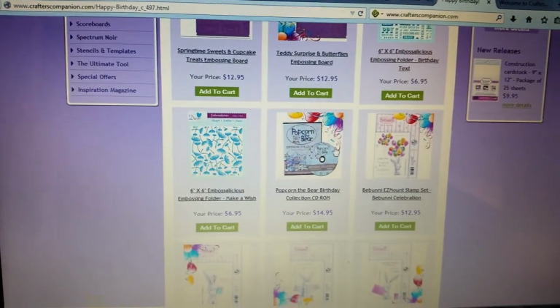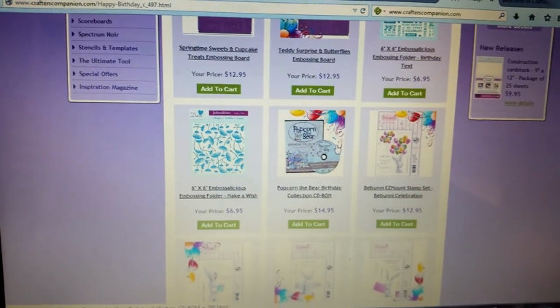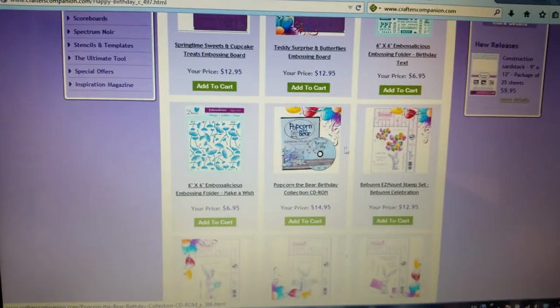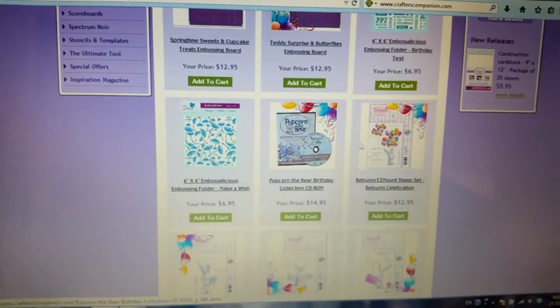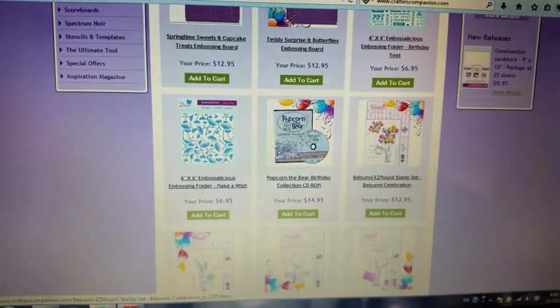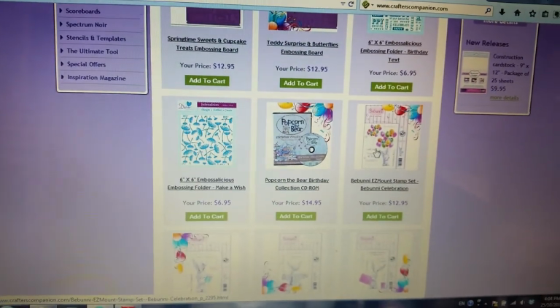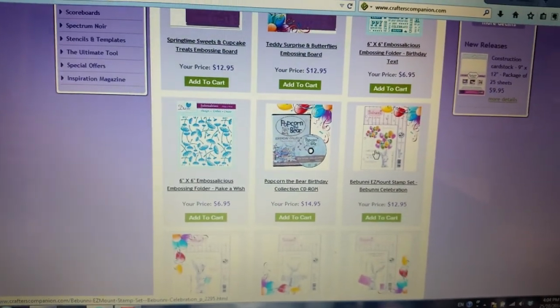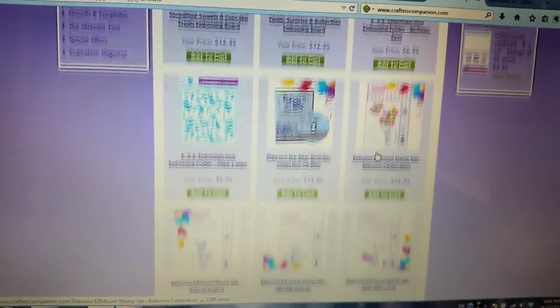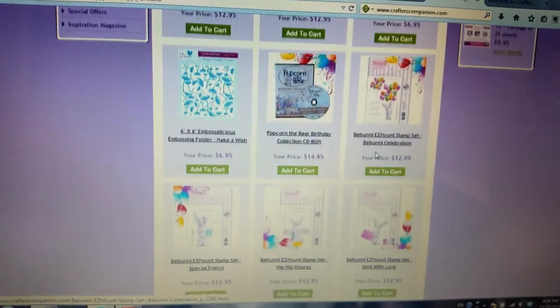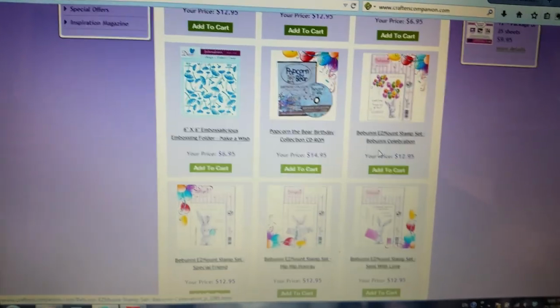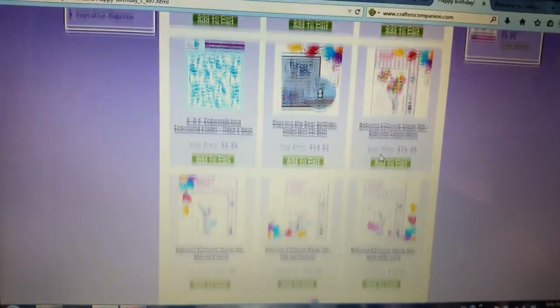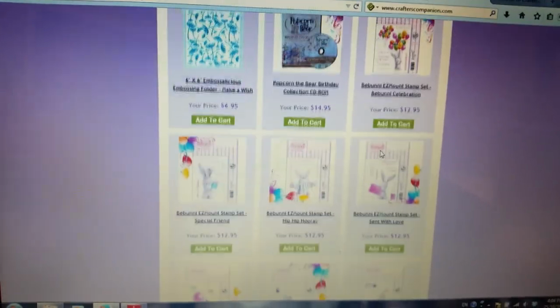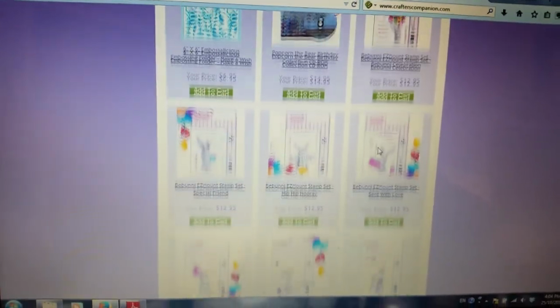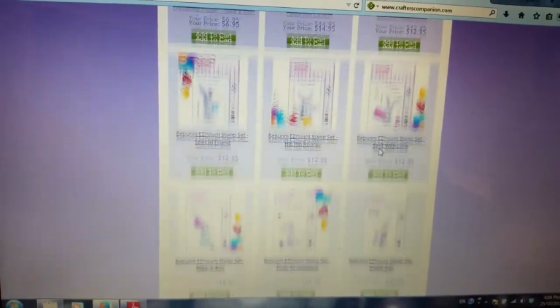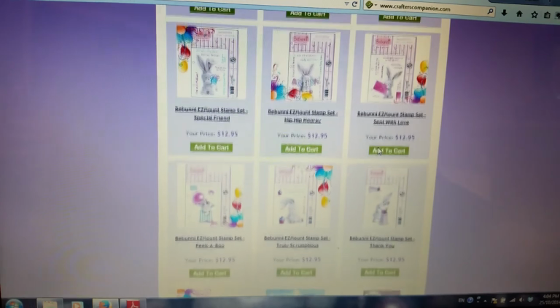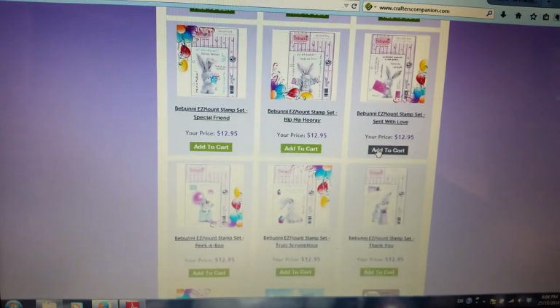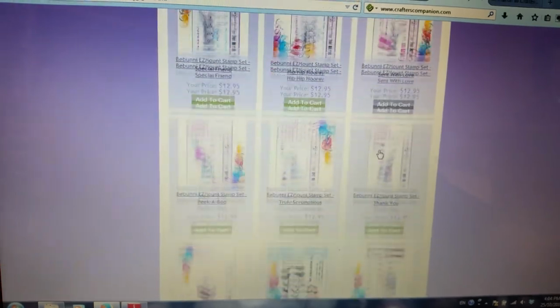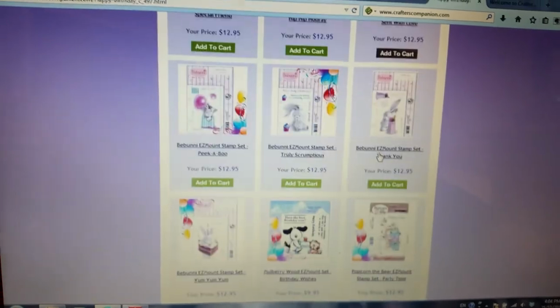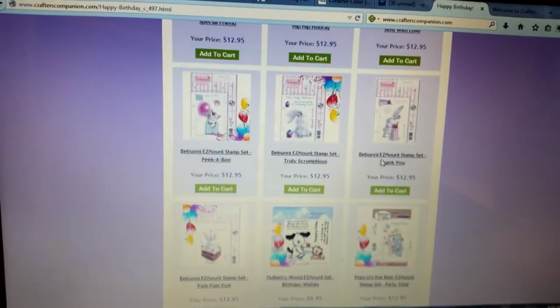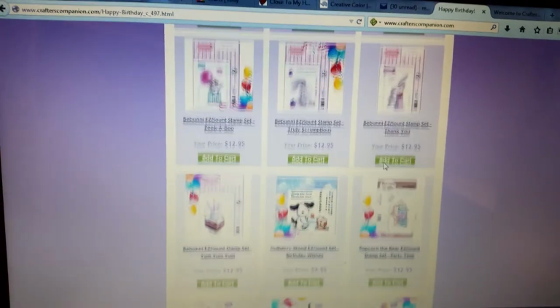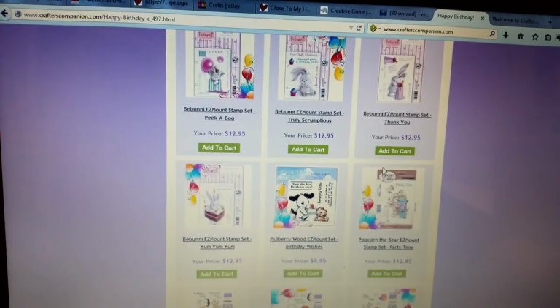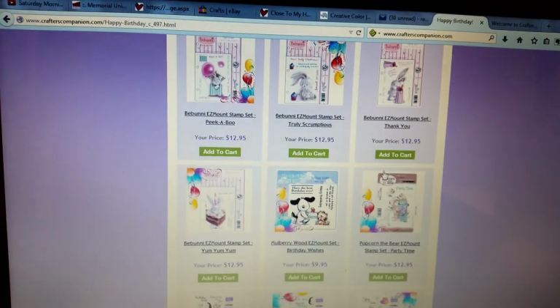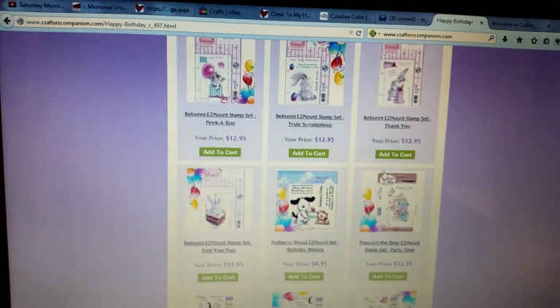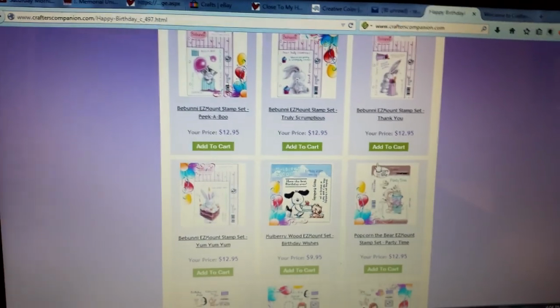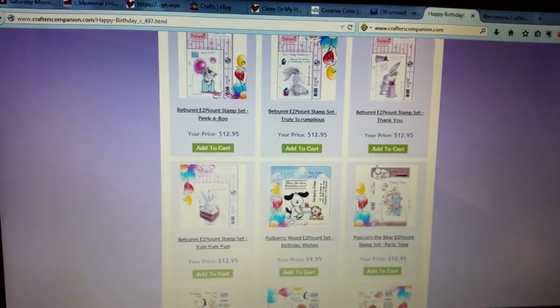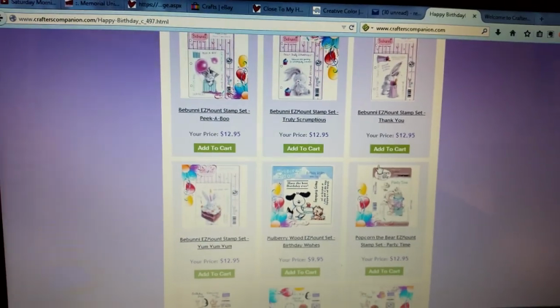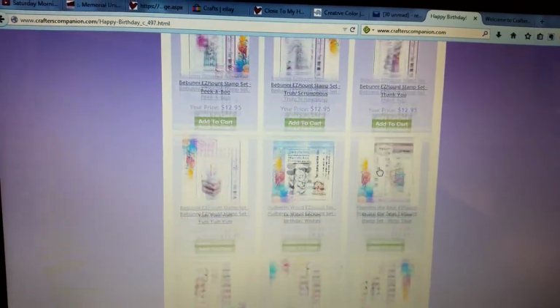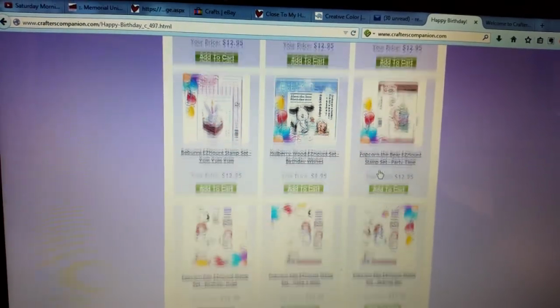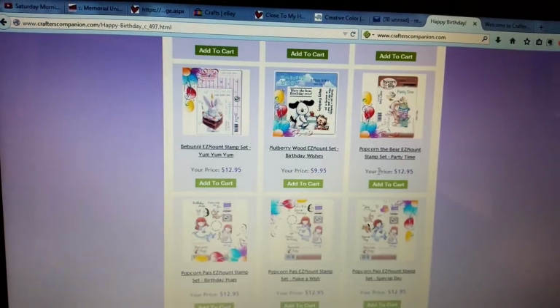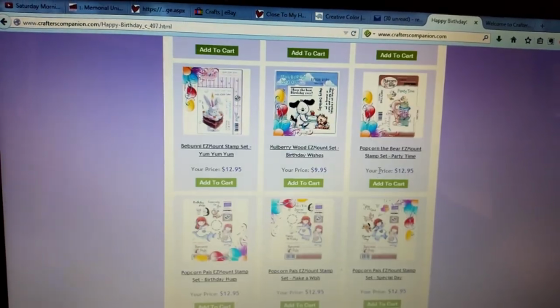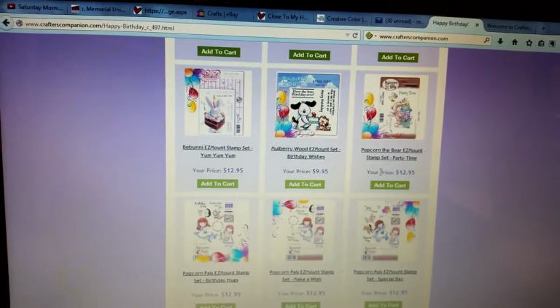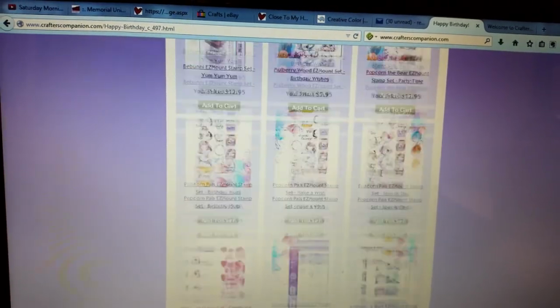They have Popcorn the Bear, Bunny Rabbit stamps — and I bought a bunch of those. These are super, super cute.